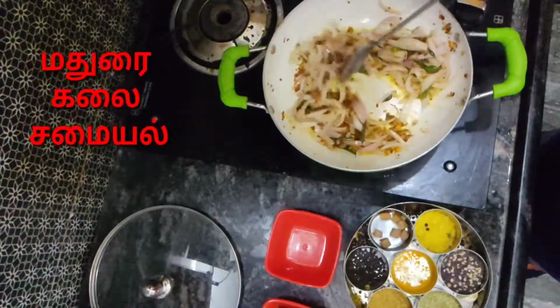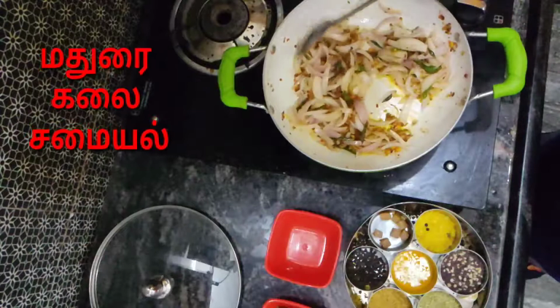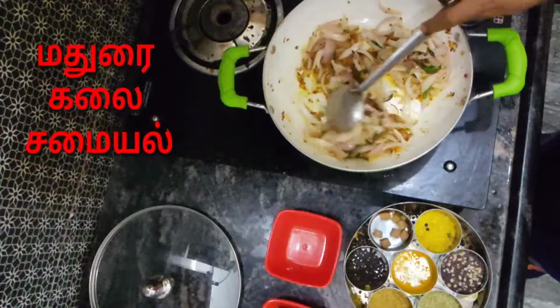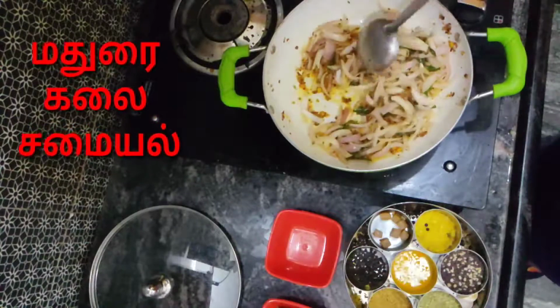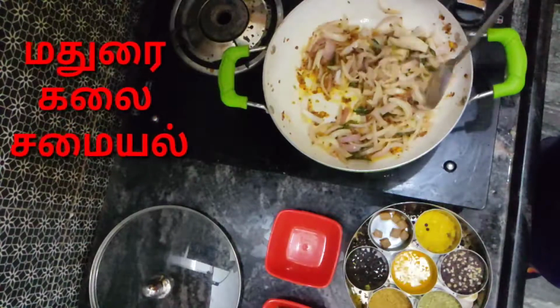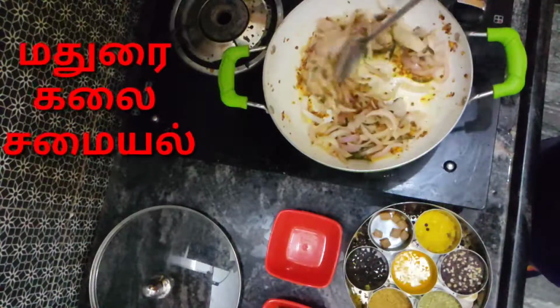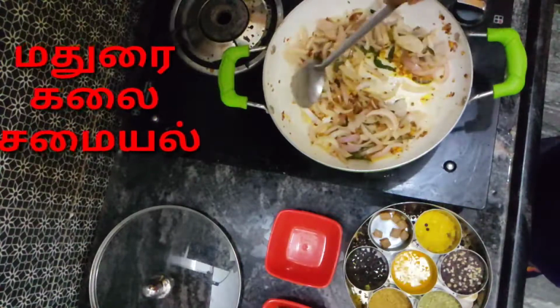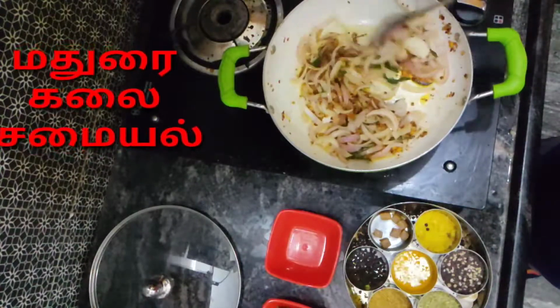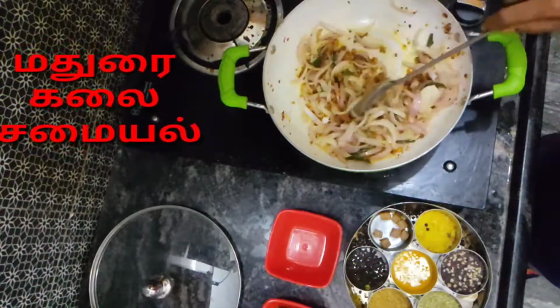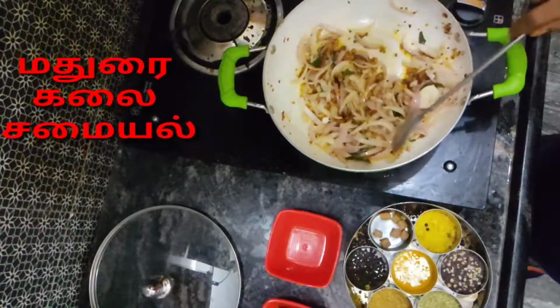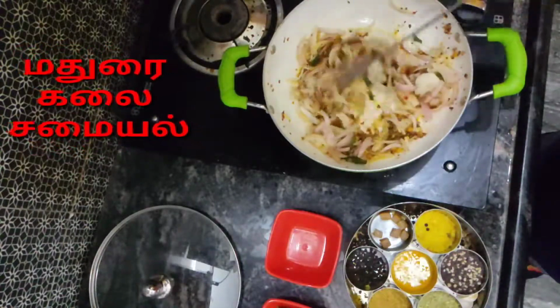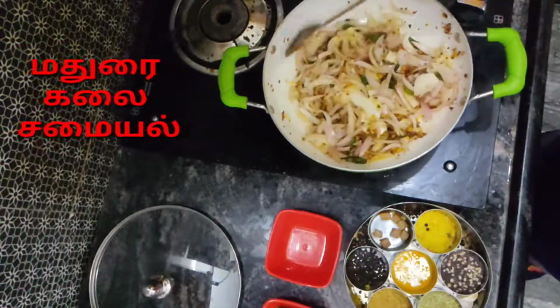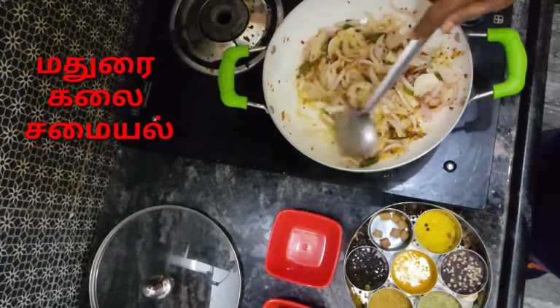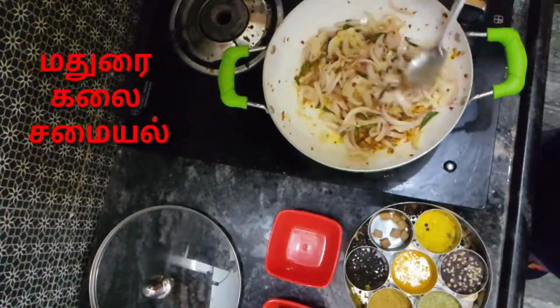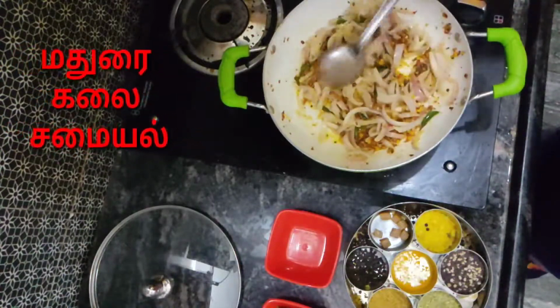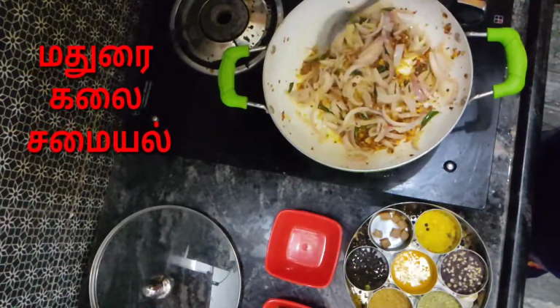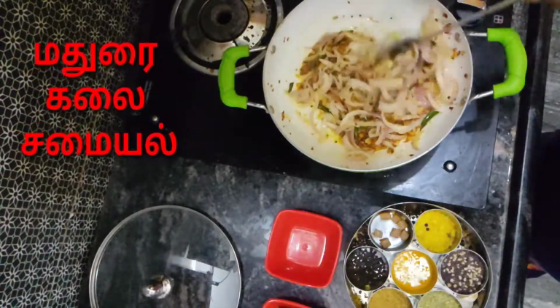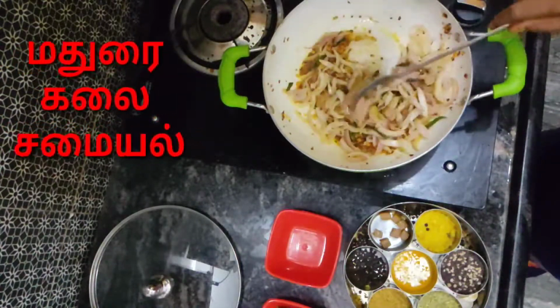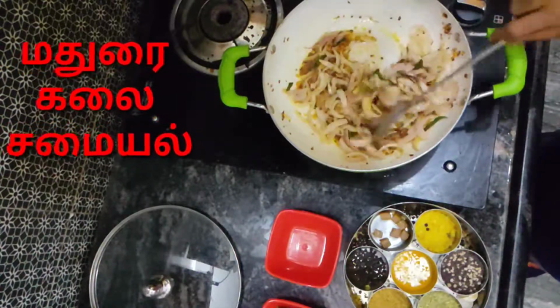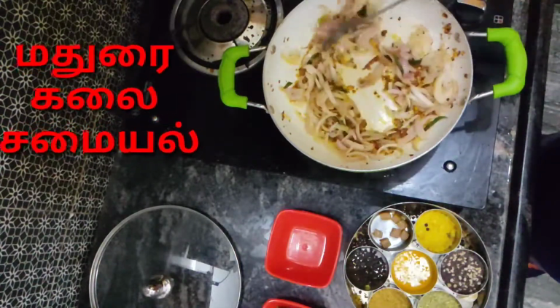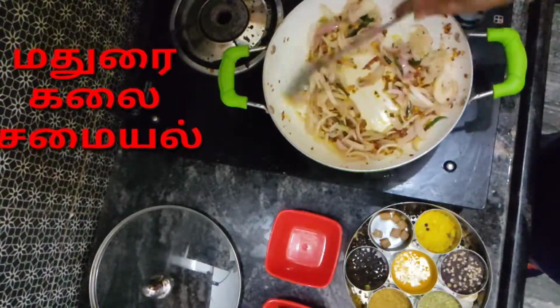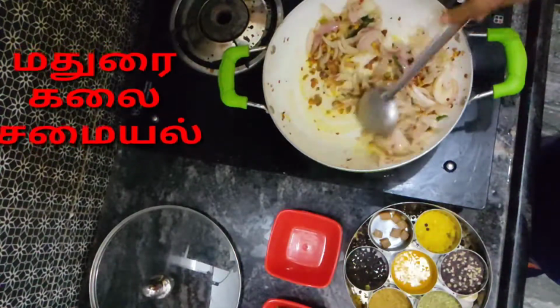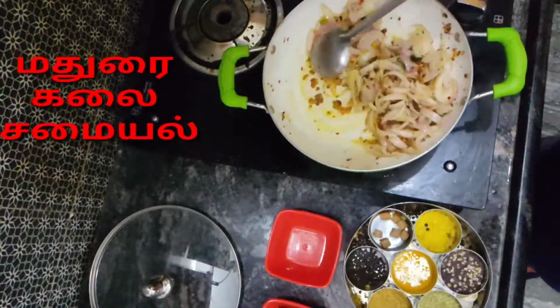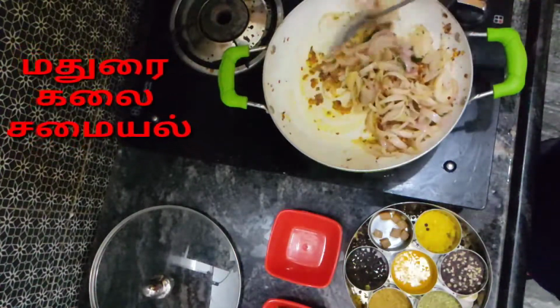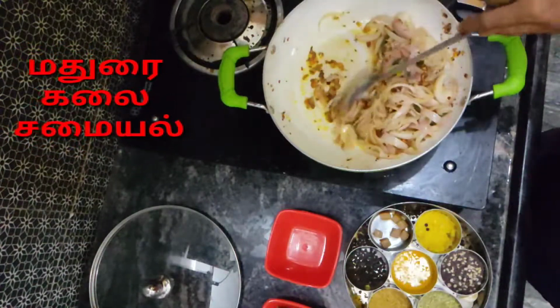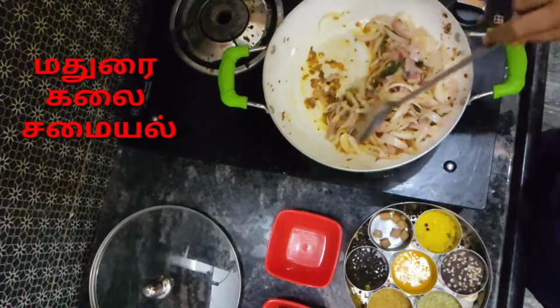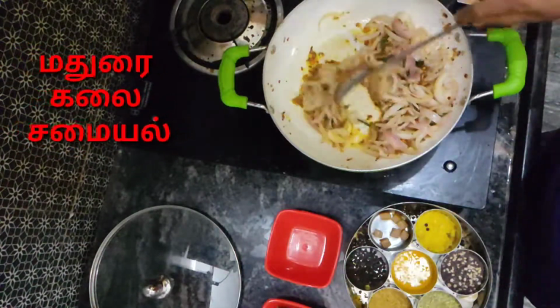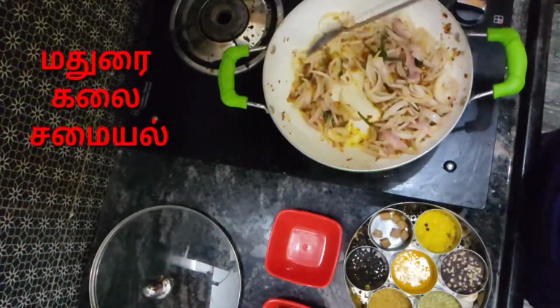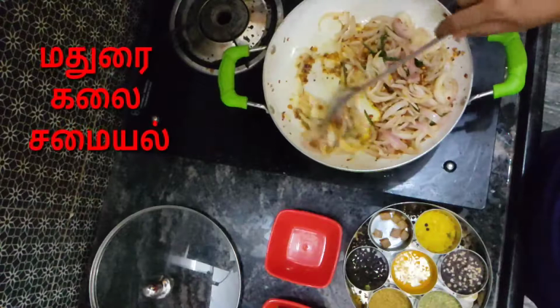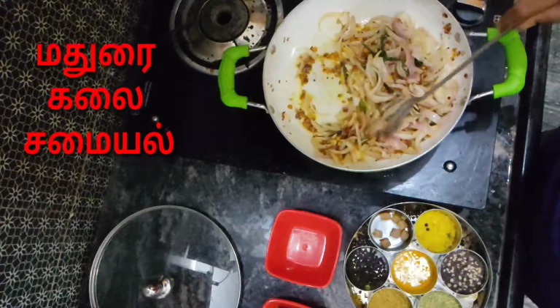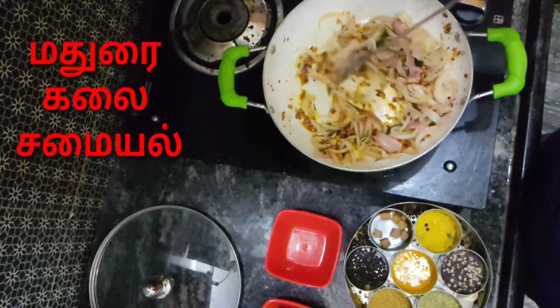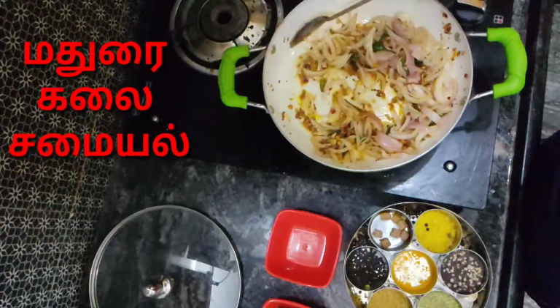I will pour it in a few minutes and then add the vegetables. Then add the vegetables.